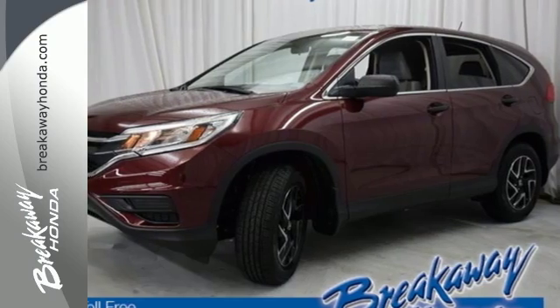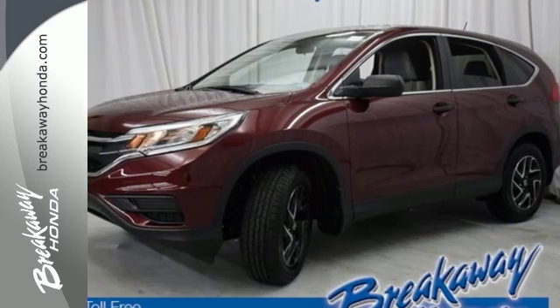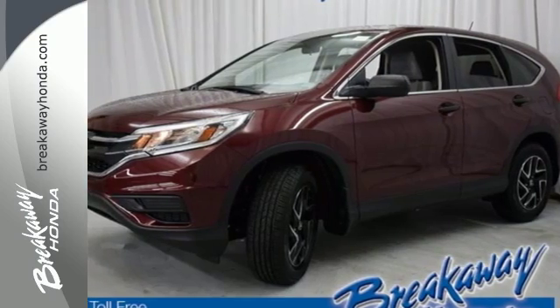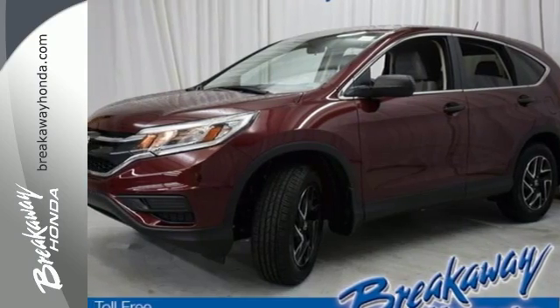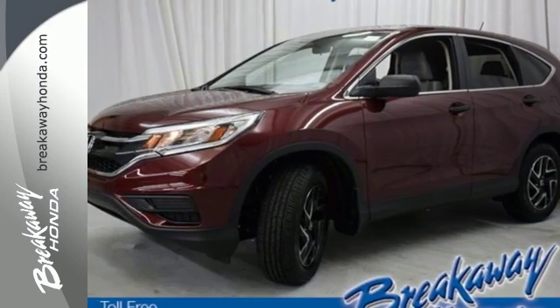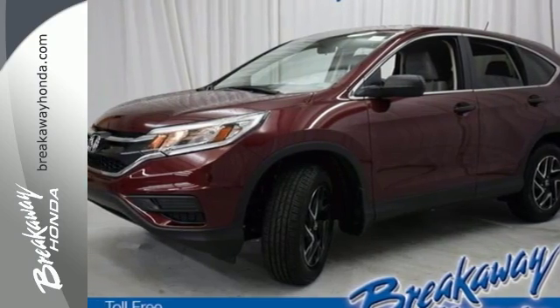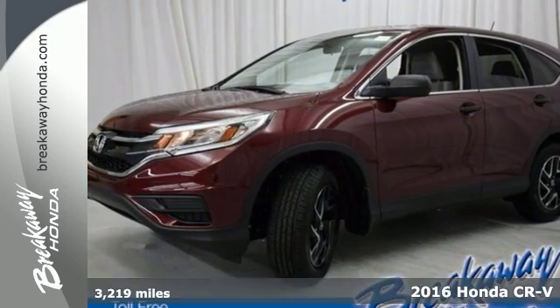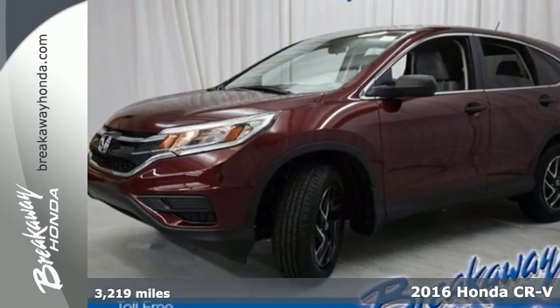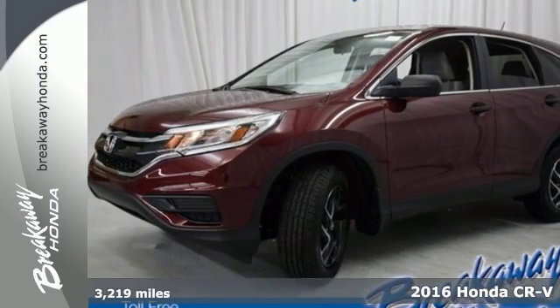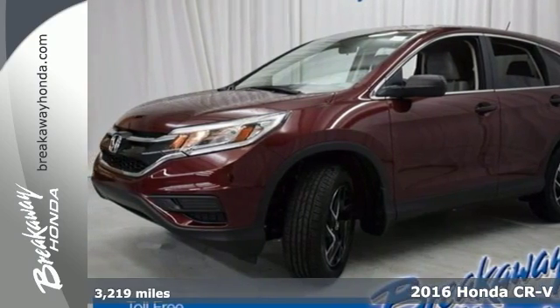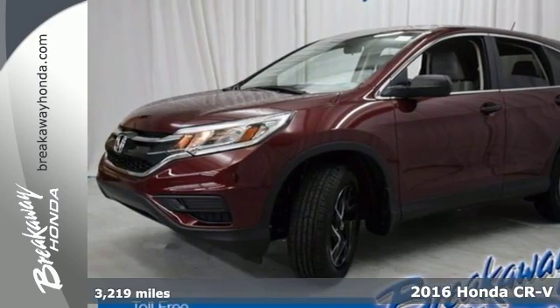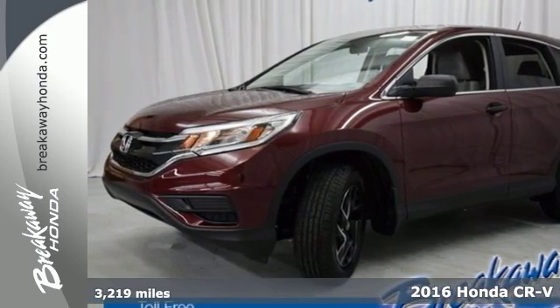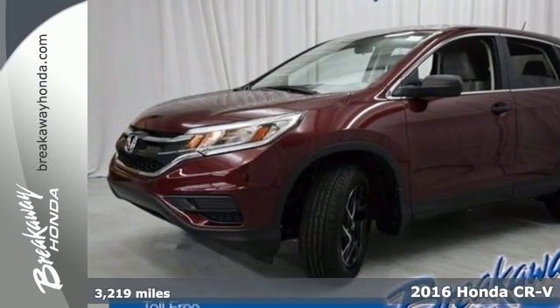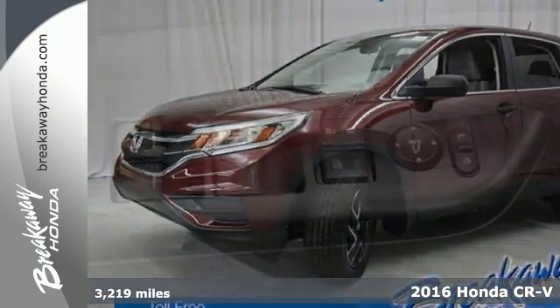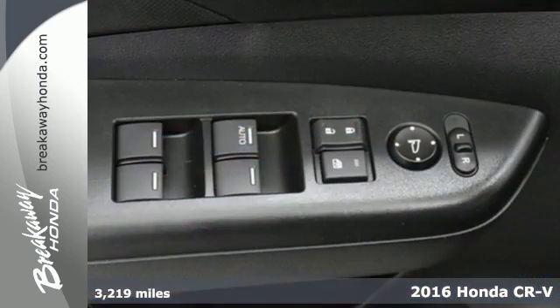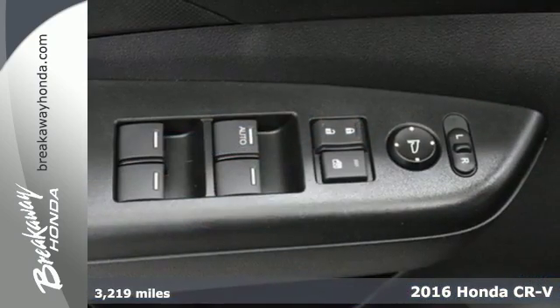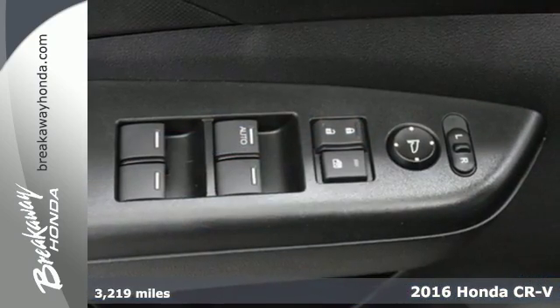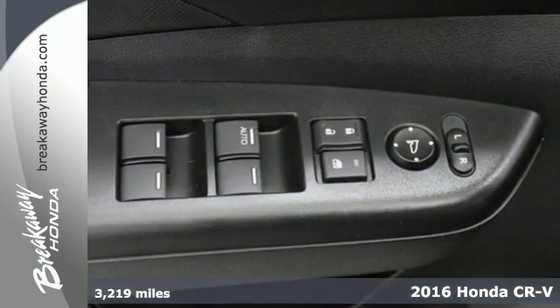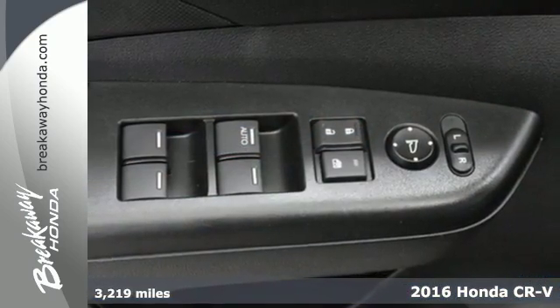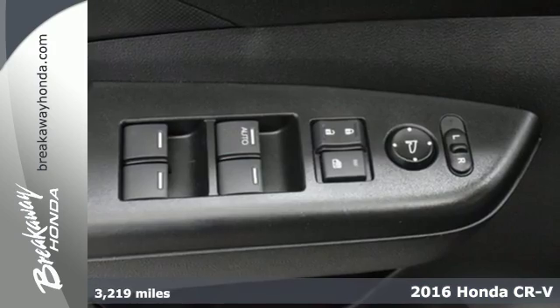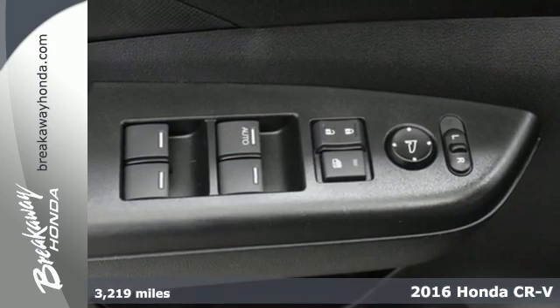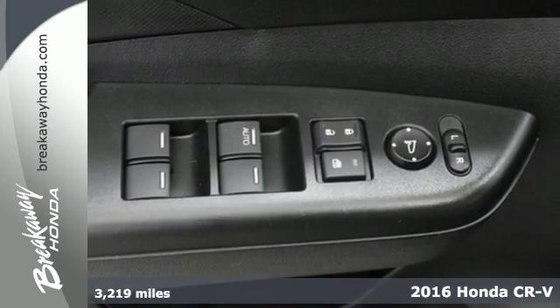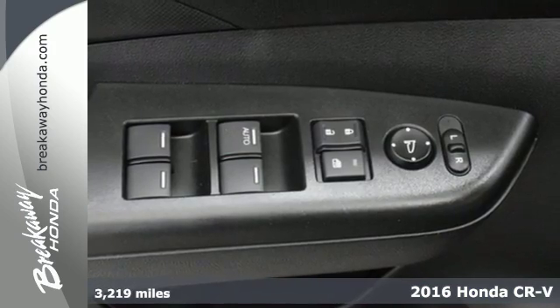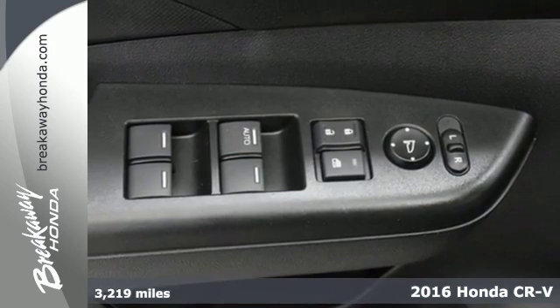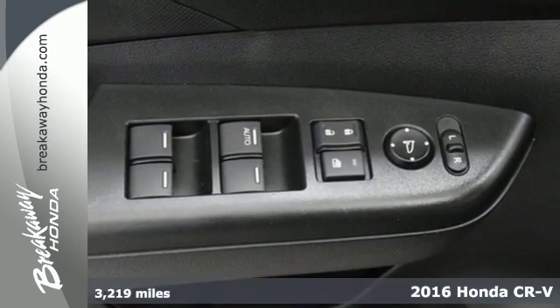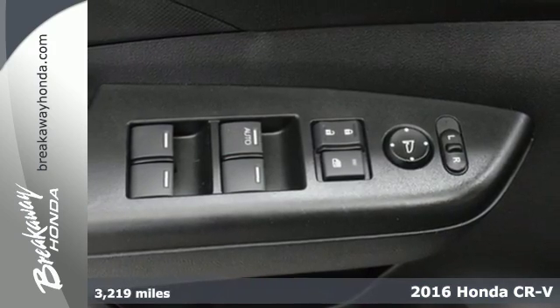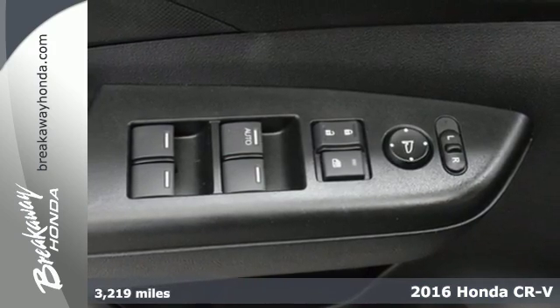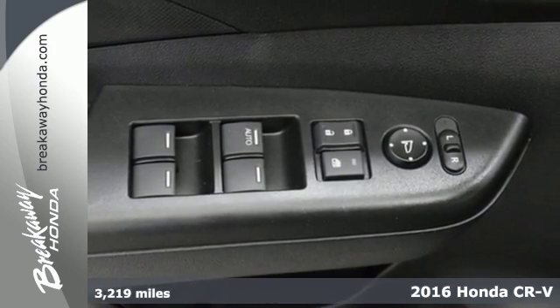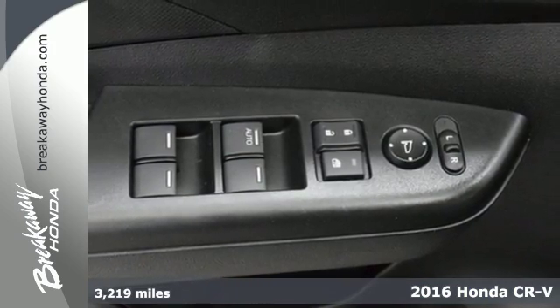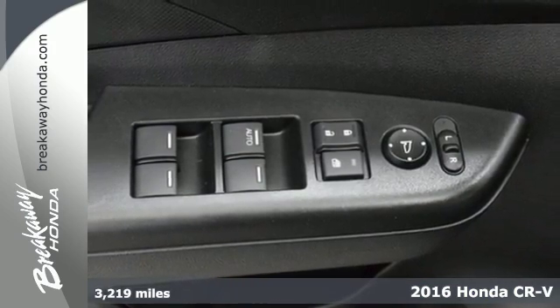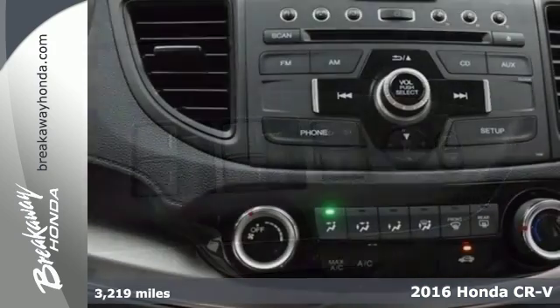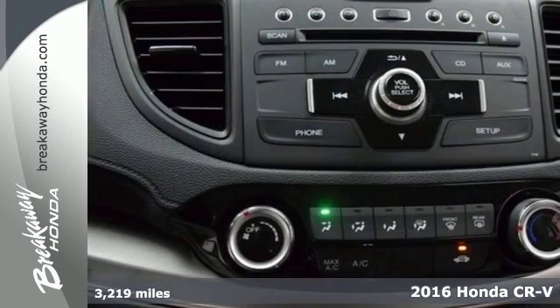It's a 2016 Honda CR-V. We all dream of capability without compromise — it's a reality with this CR-V.